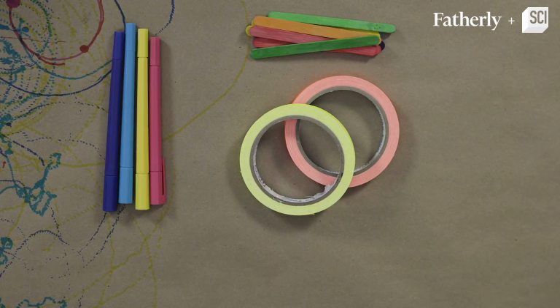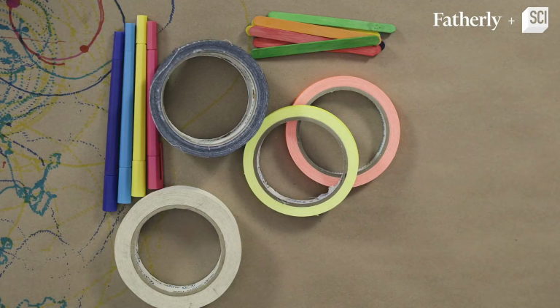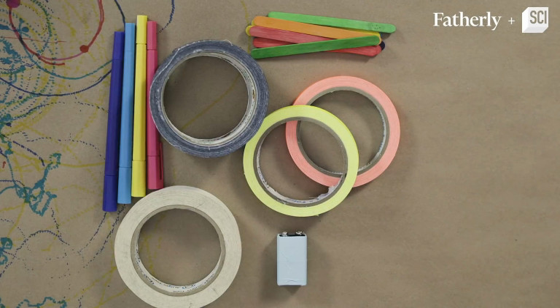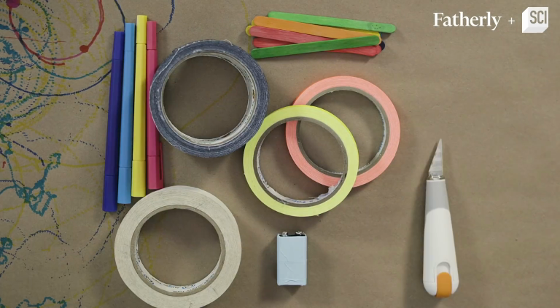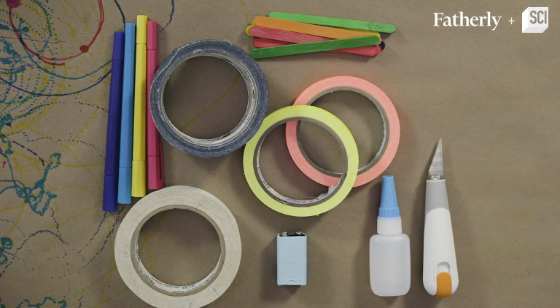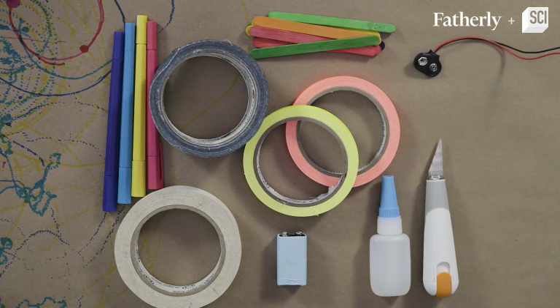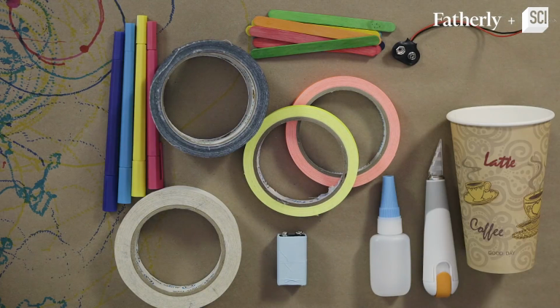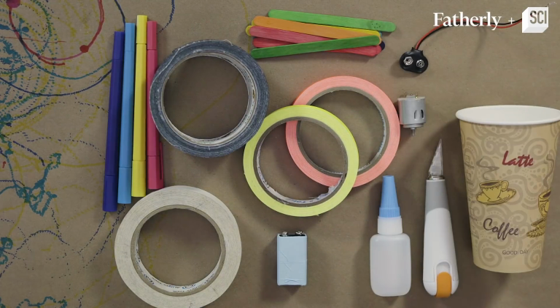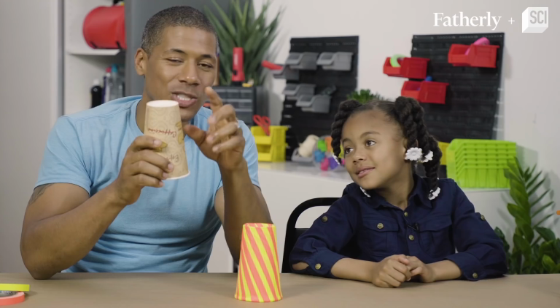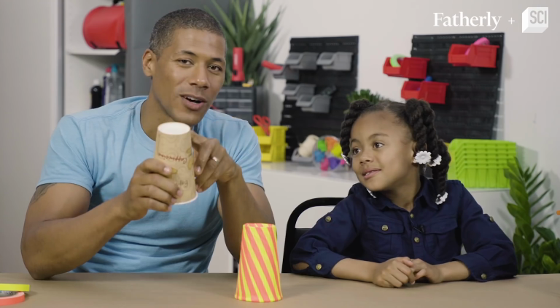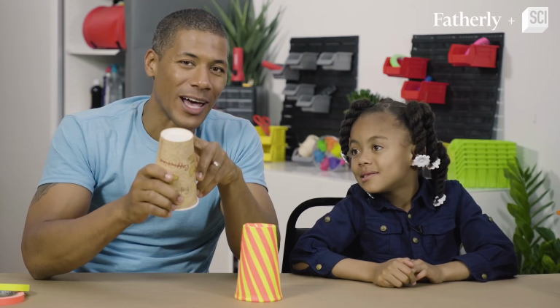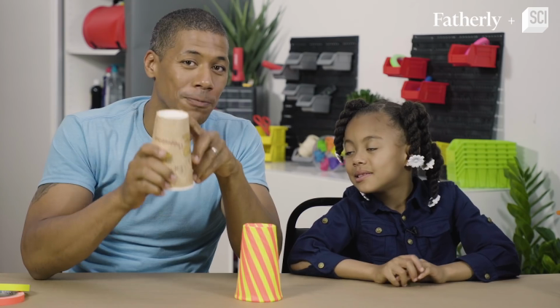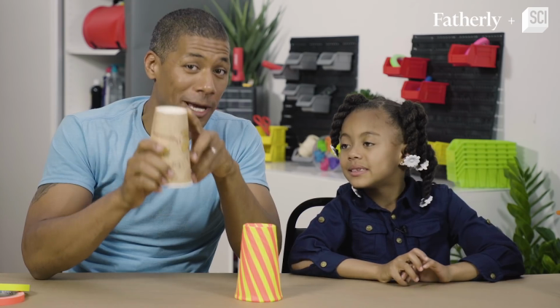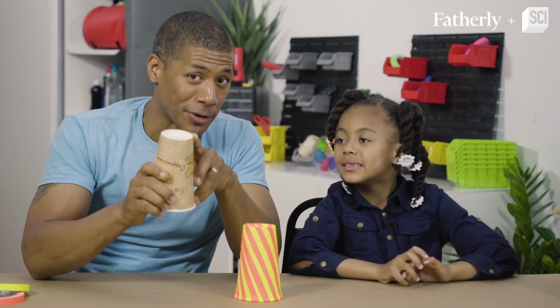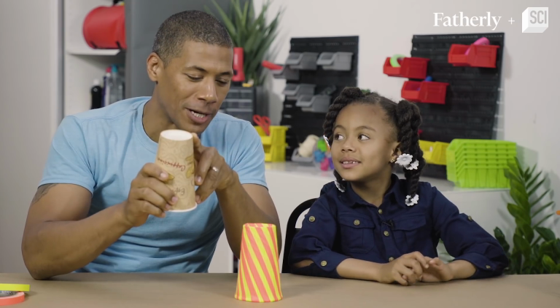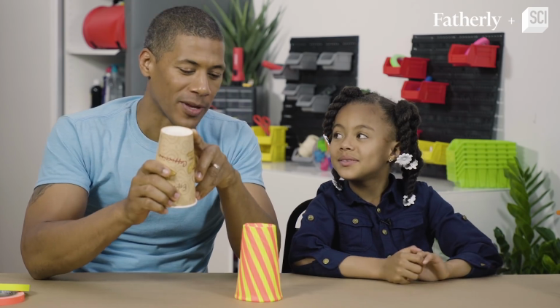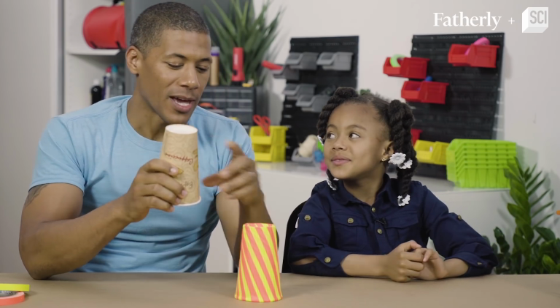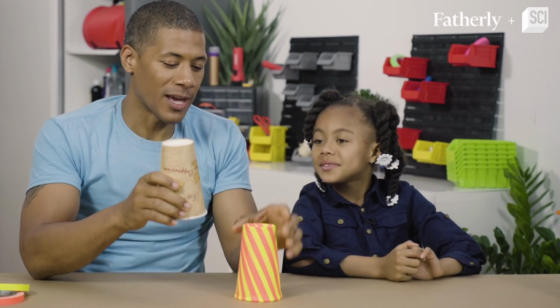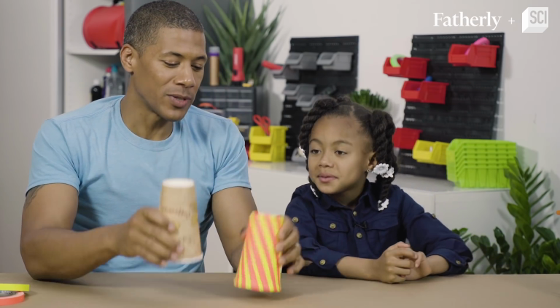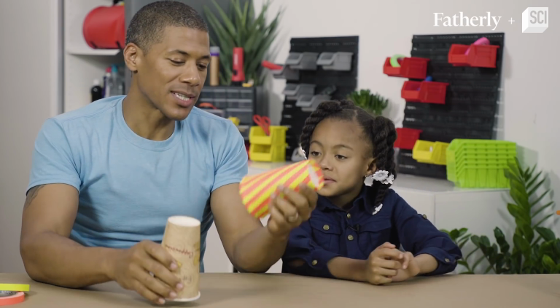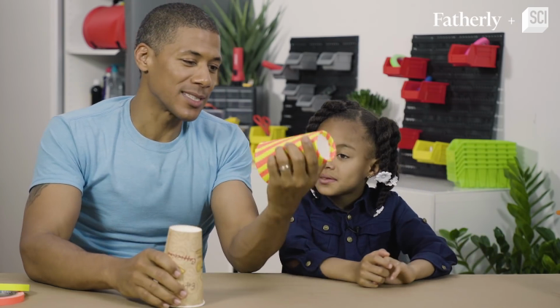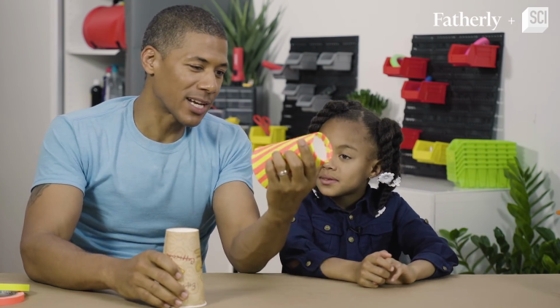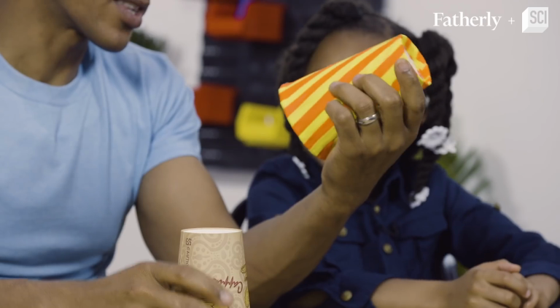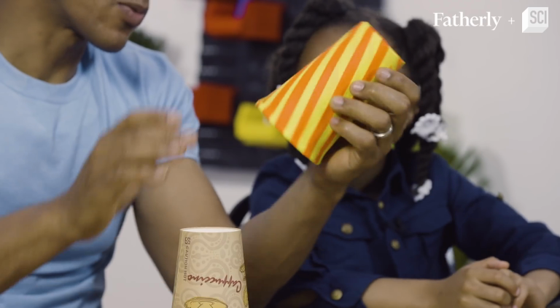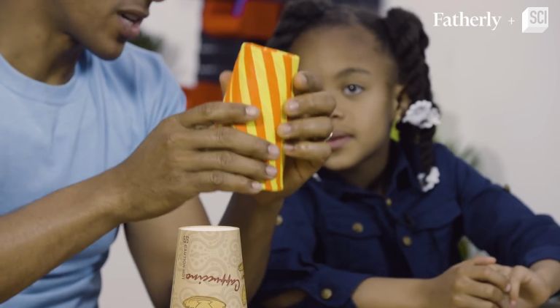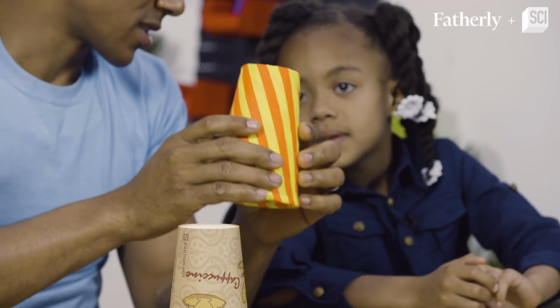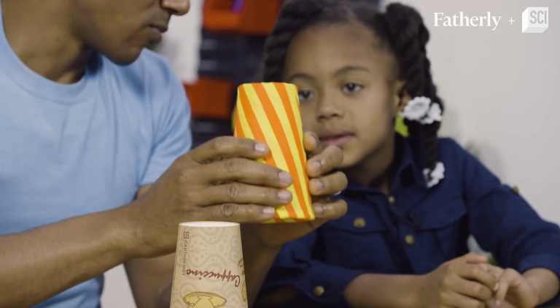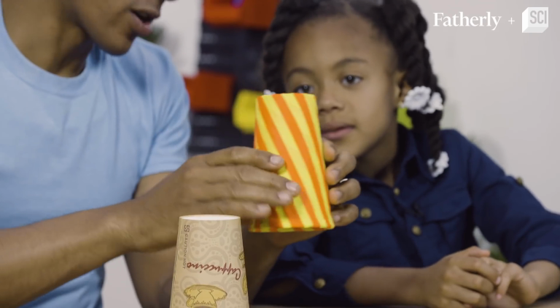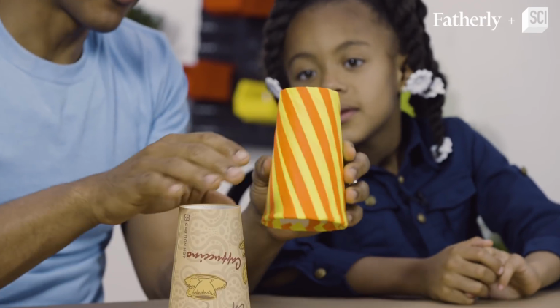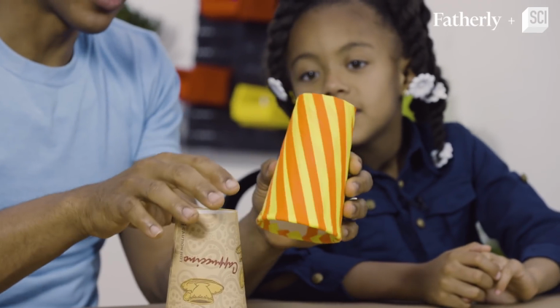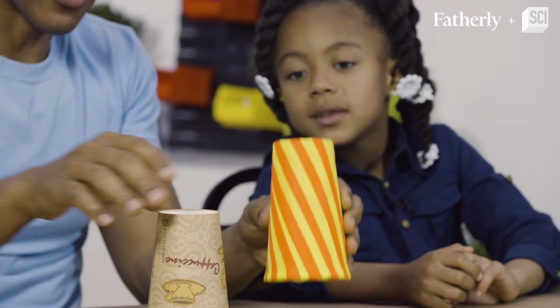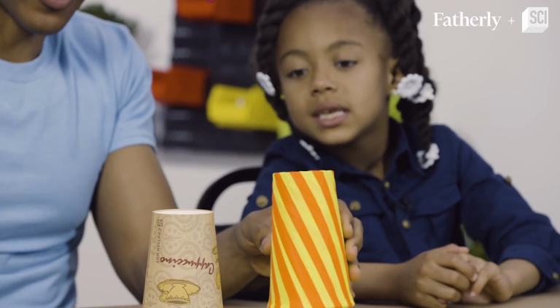So what you'll need is a 12 ounce paper cup — we decided to decorate this one because it's more colorful and a lot of fun.